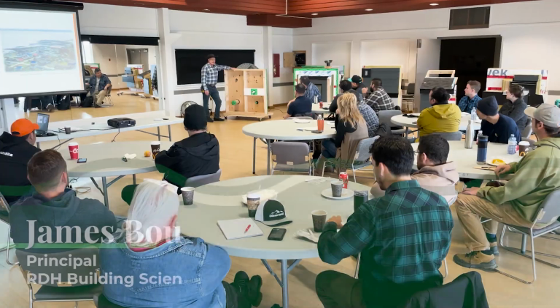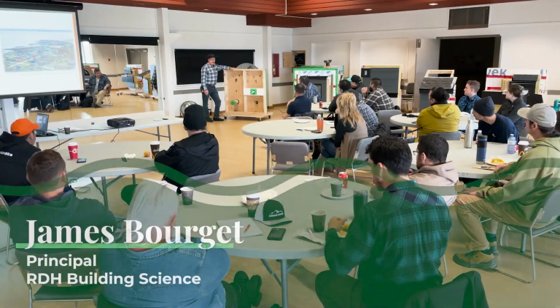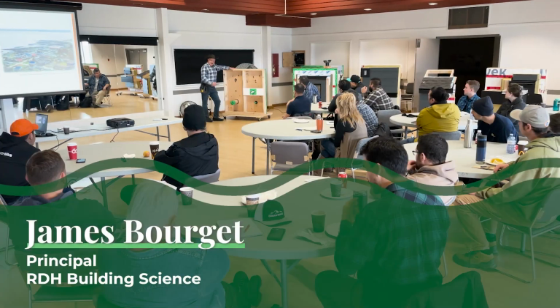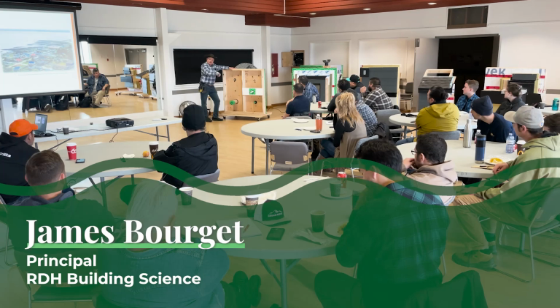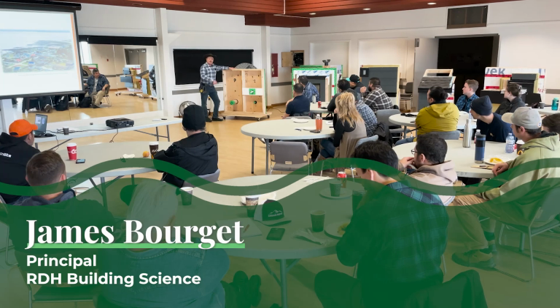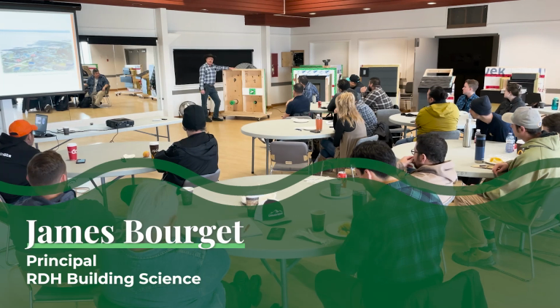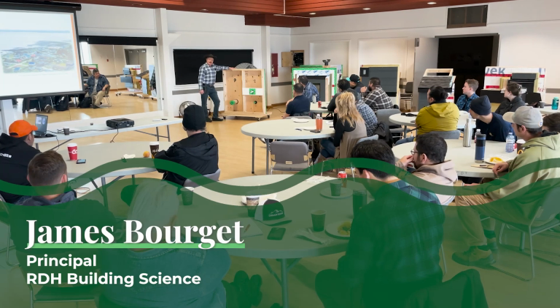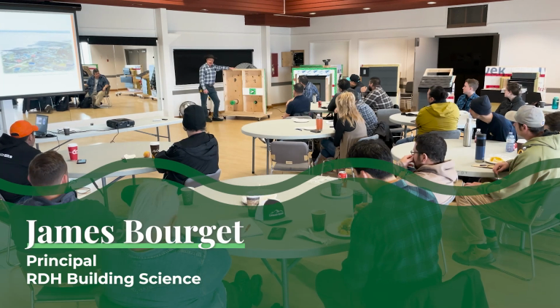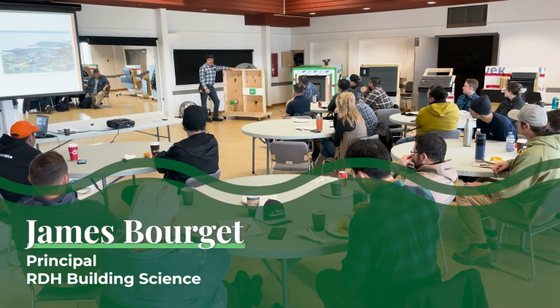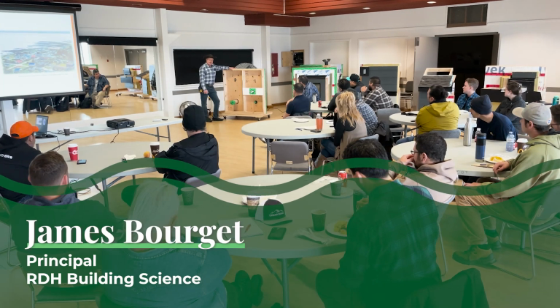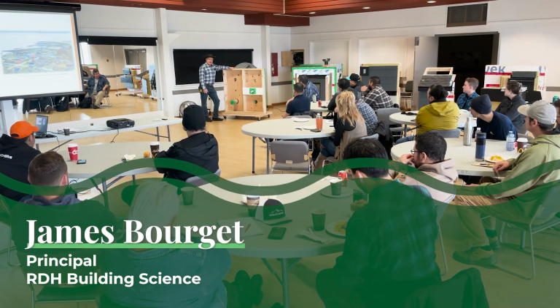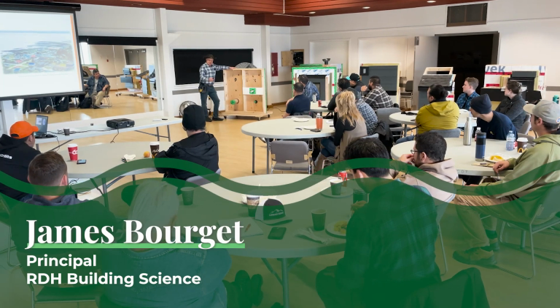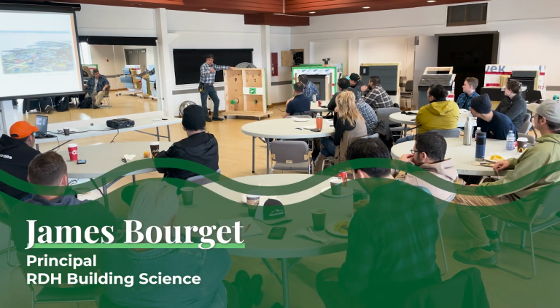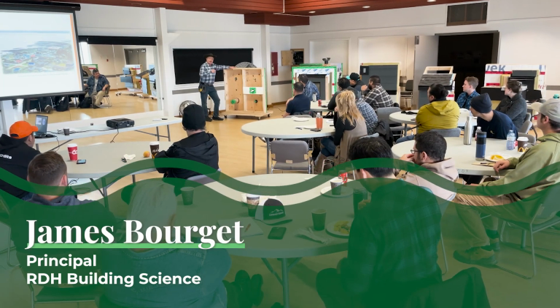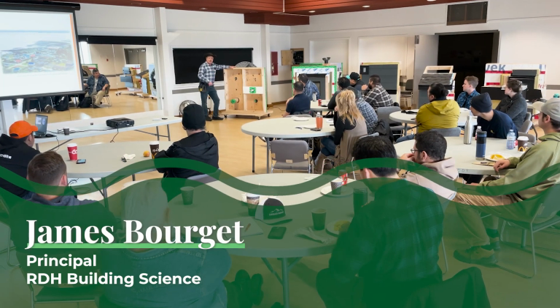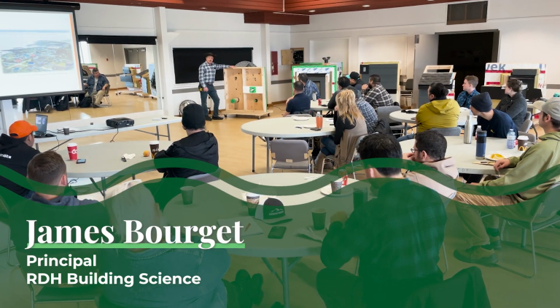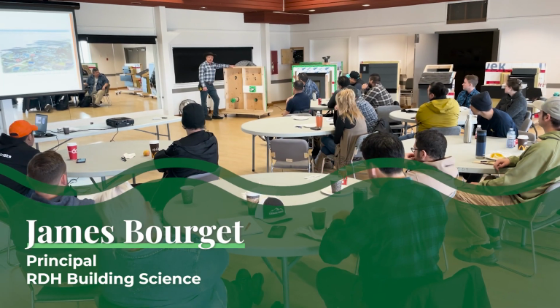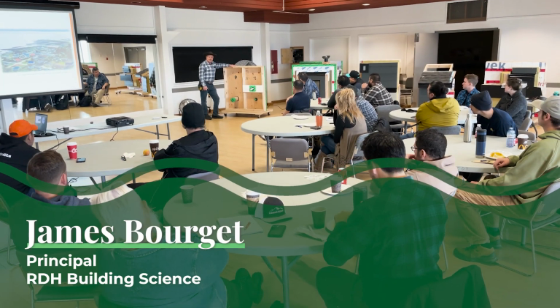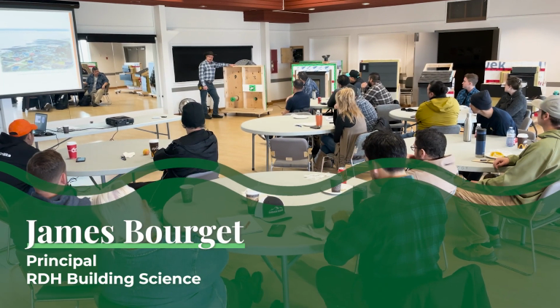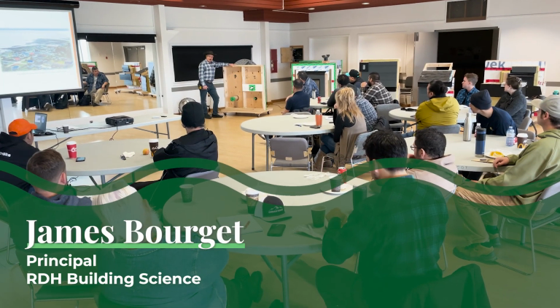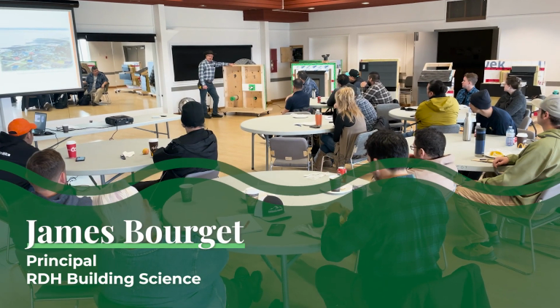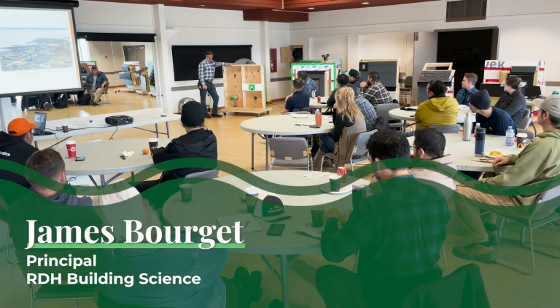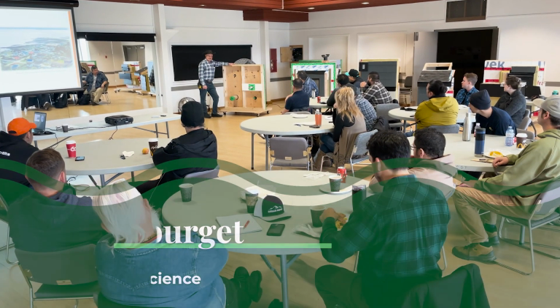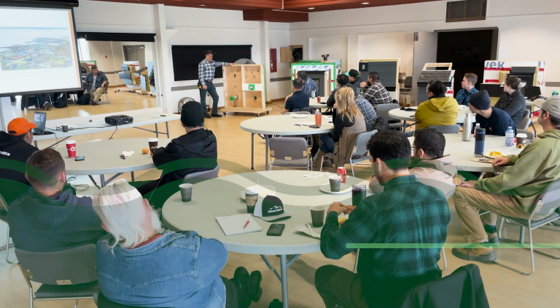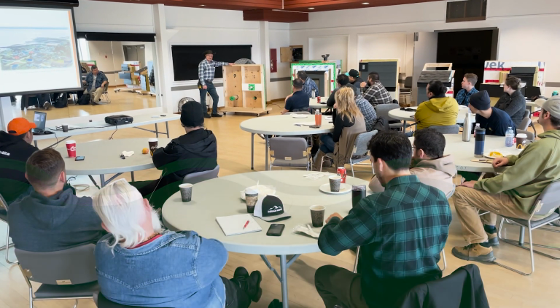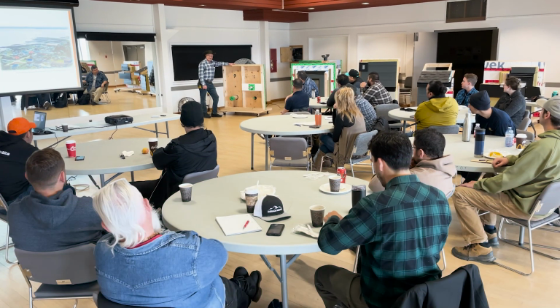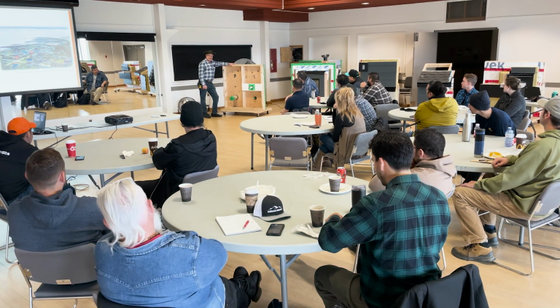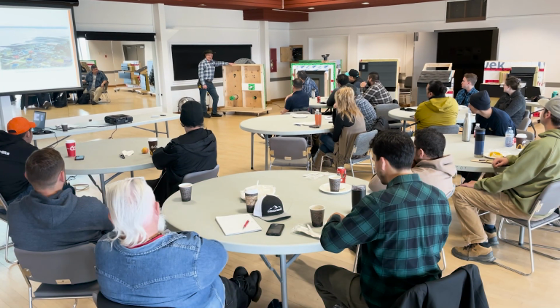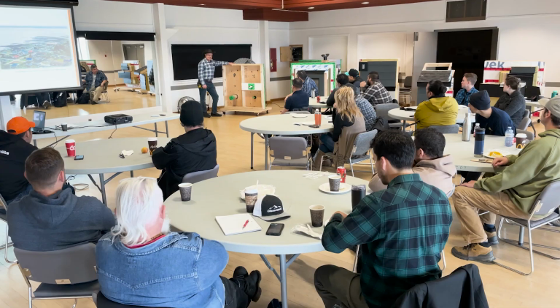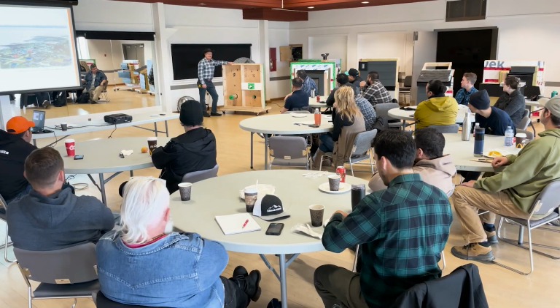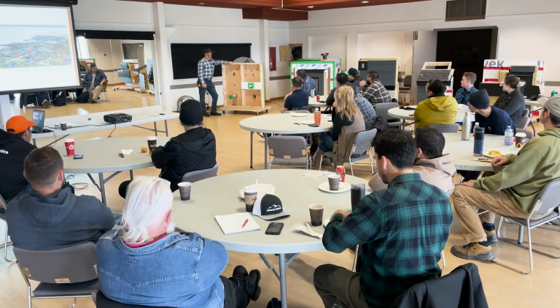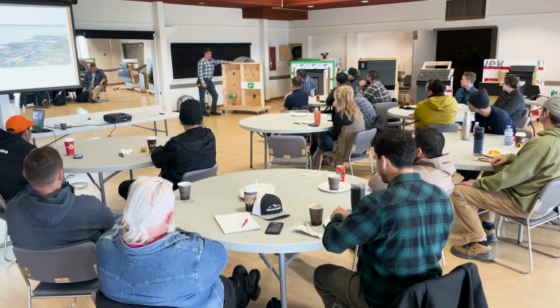I'm going to show you exactly how to do all this, and you're going to go, 'That's all?' Yeah, that's all. Is it that simple? That's simple.